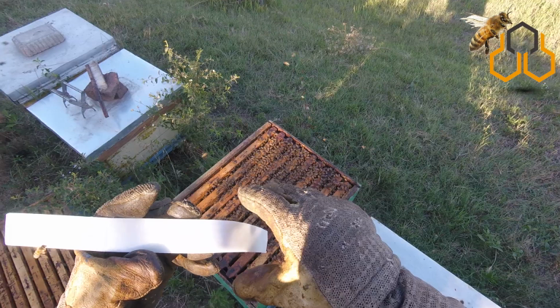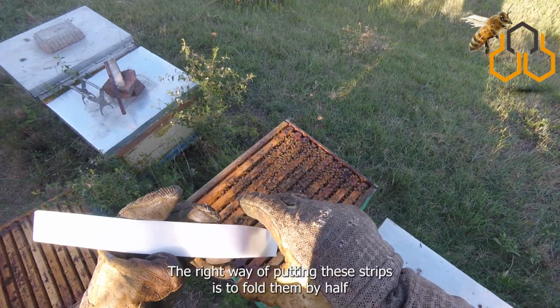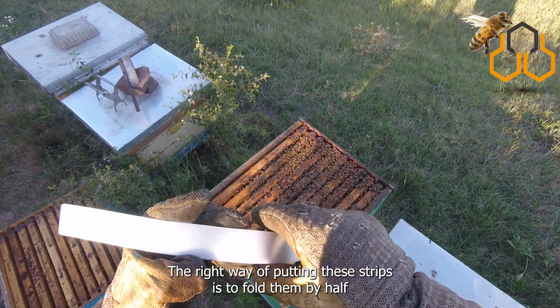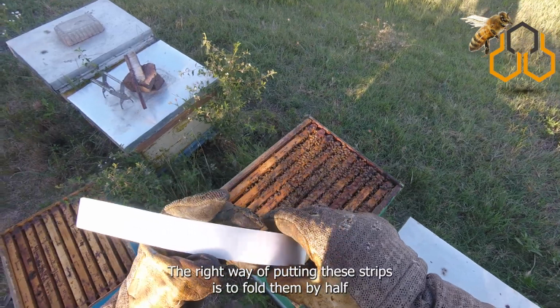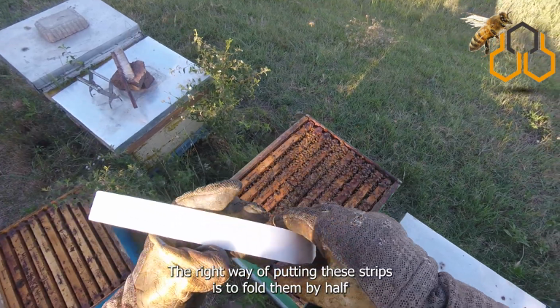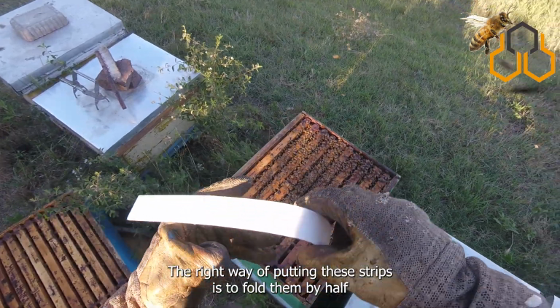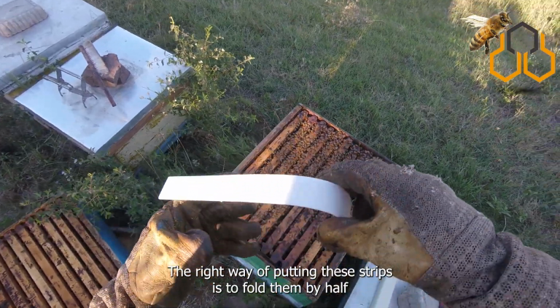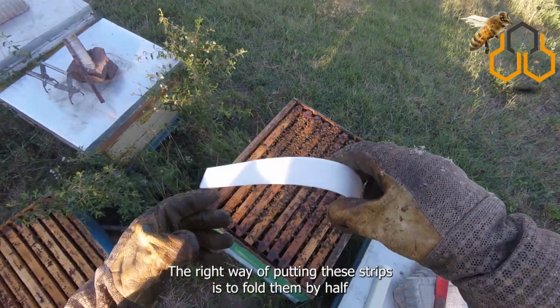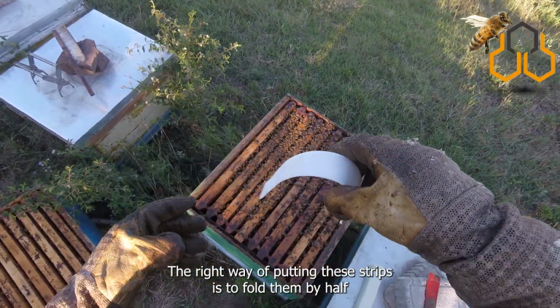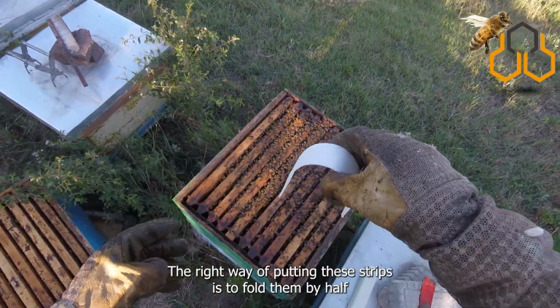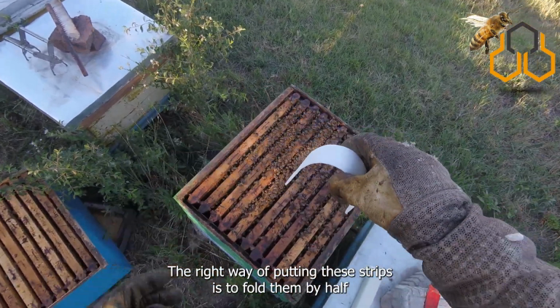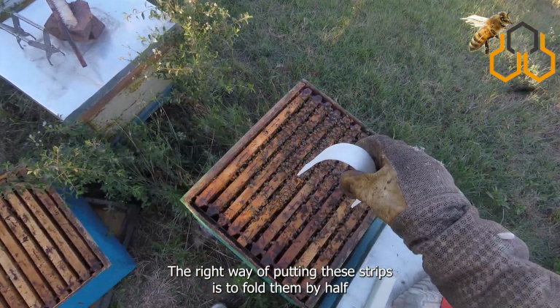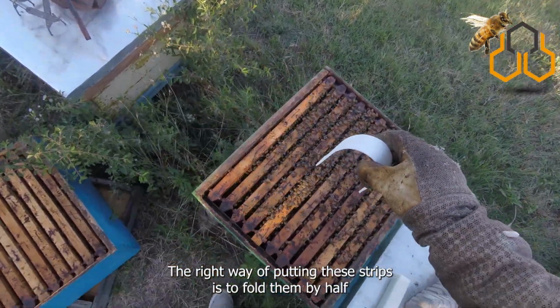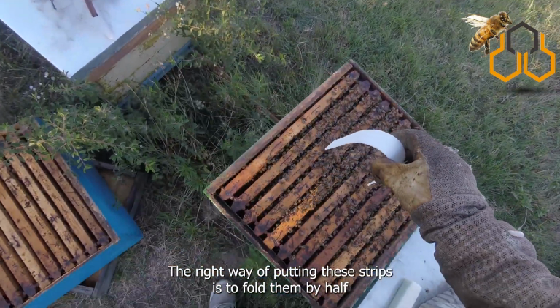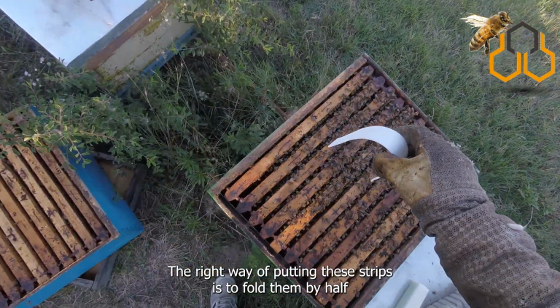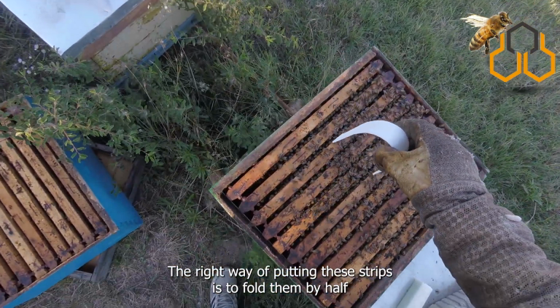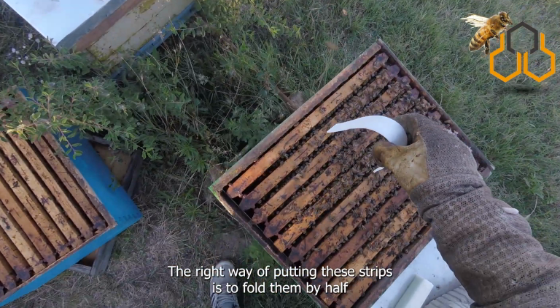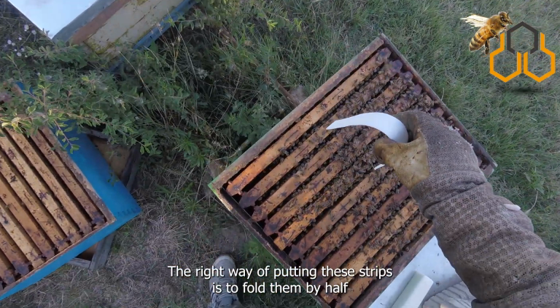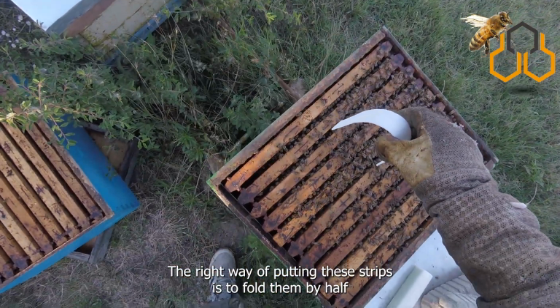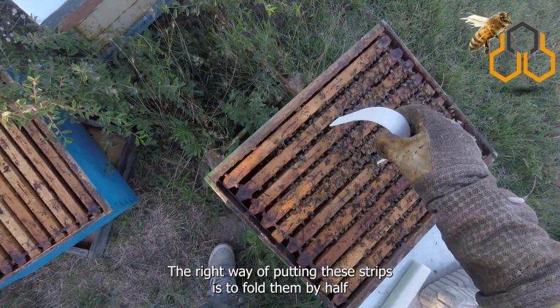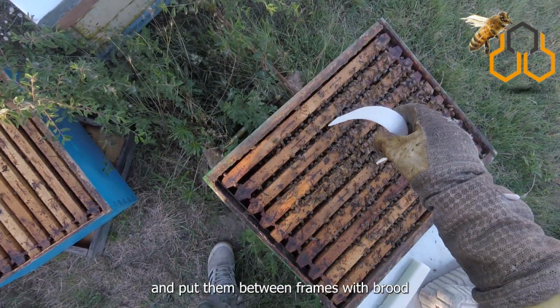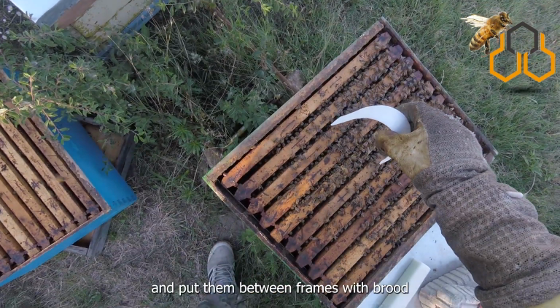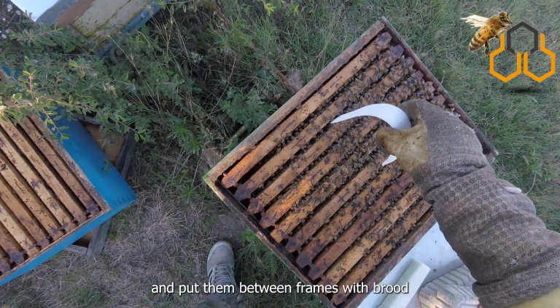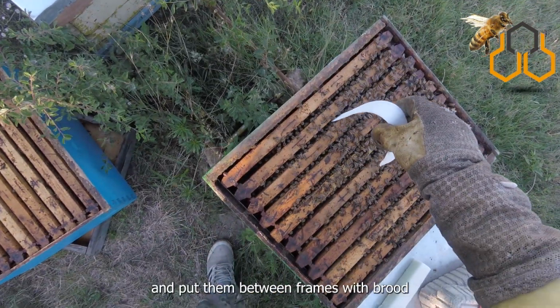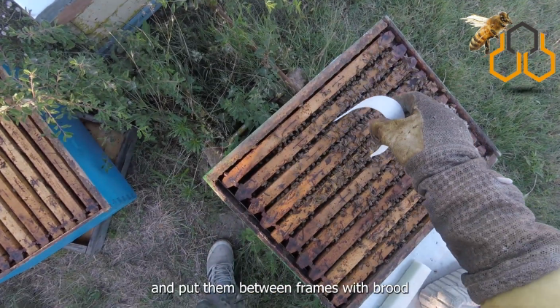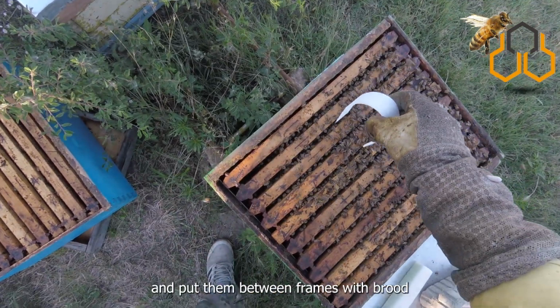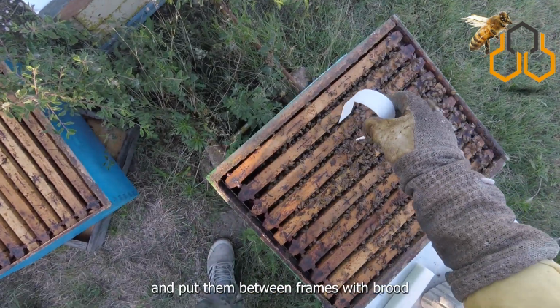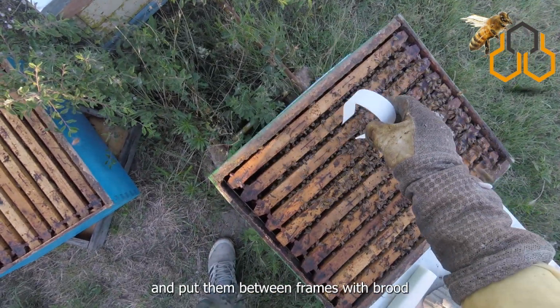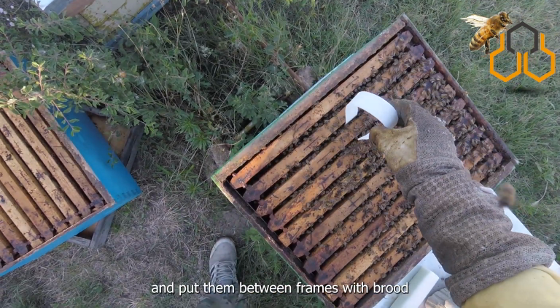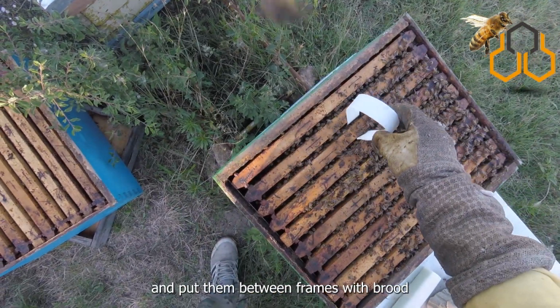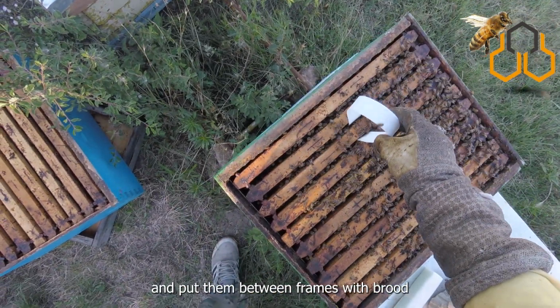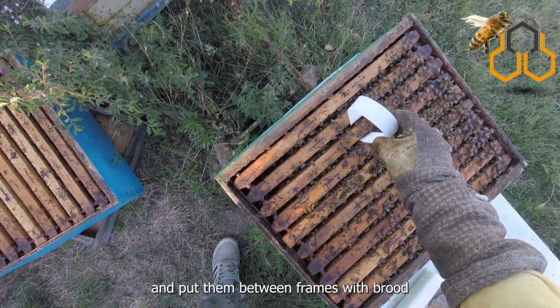The right way of putting these strips is to fold them in half and put them between frames with brood.